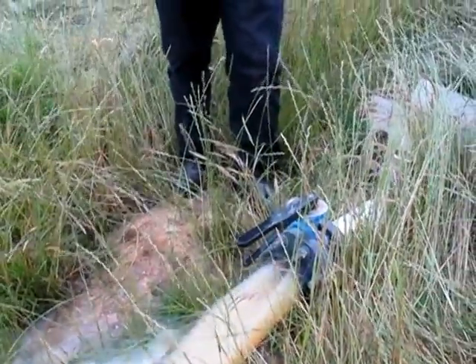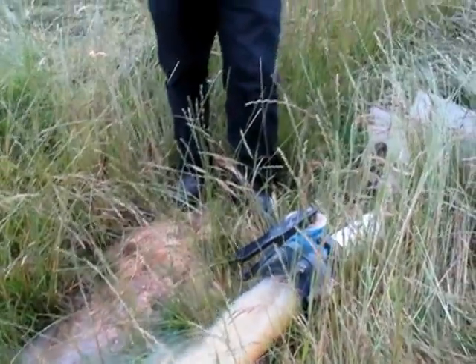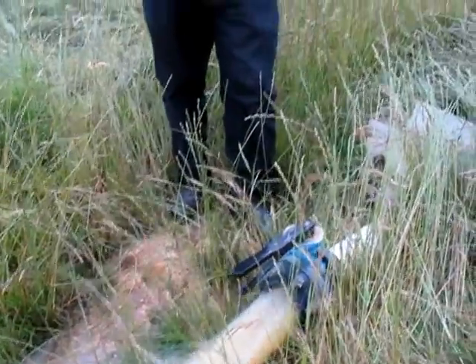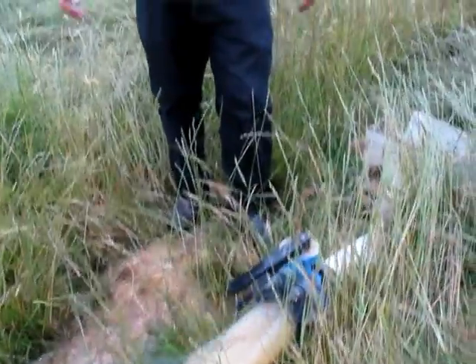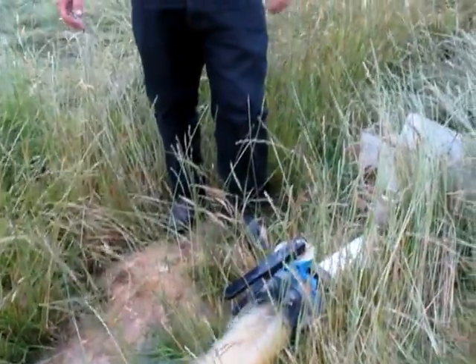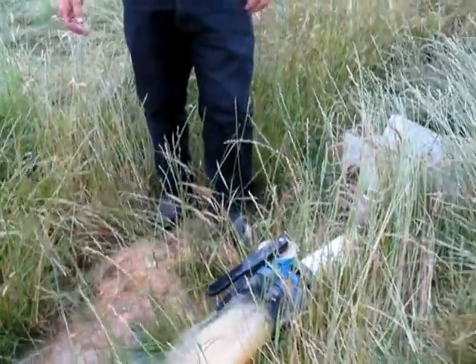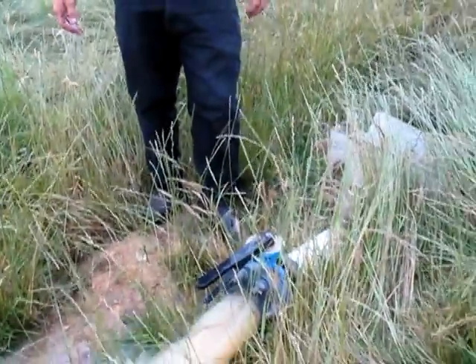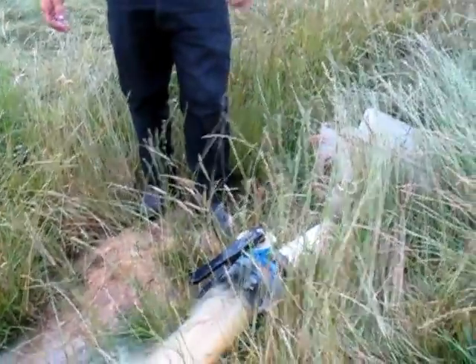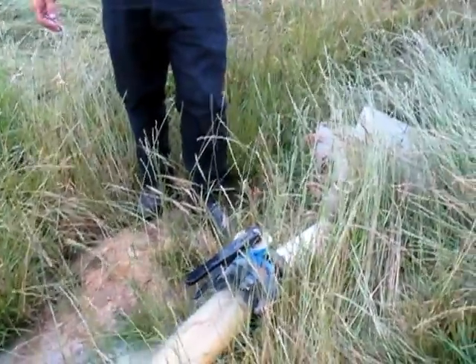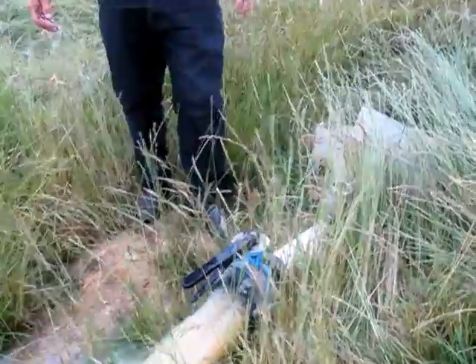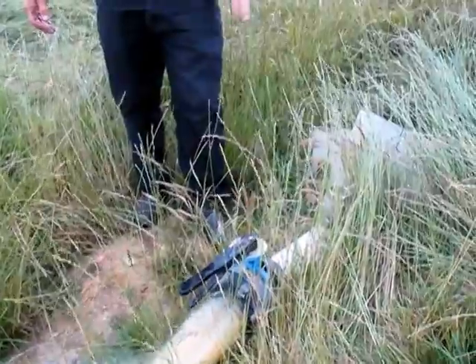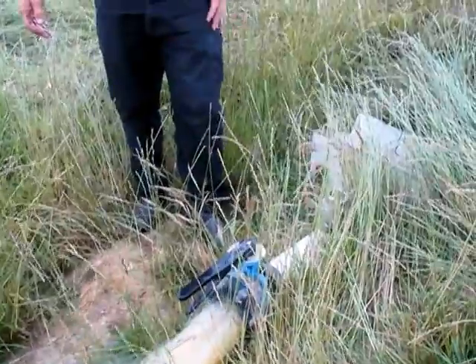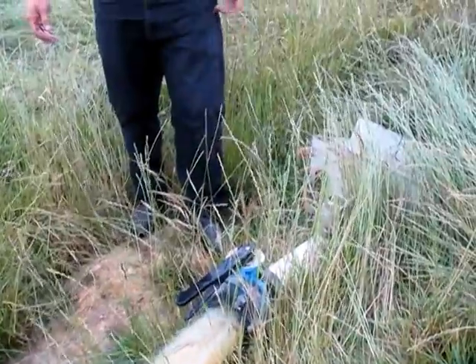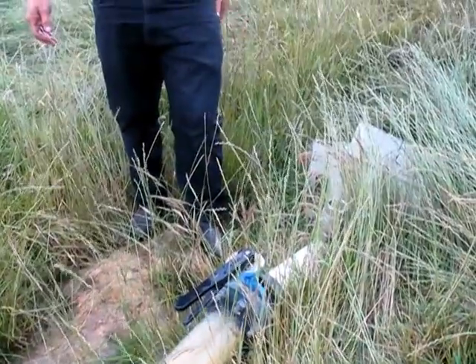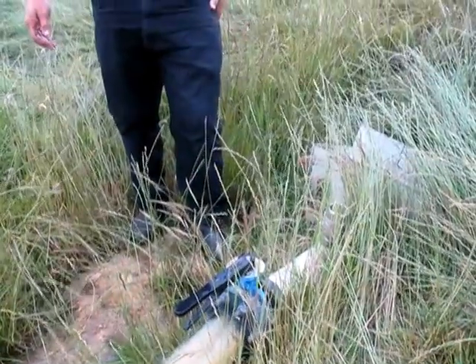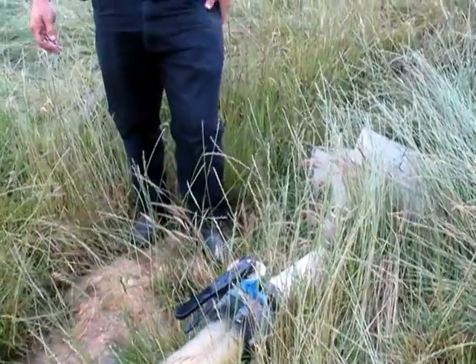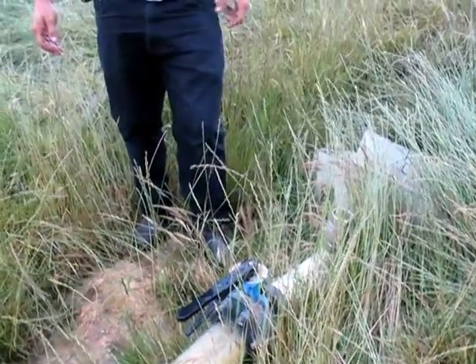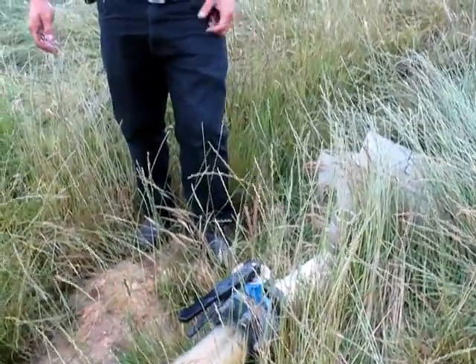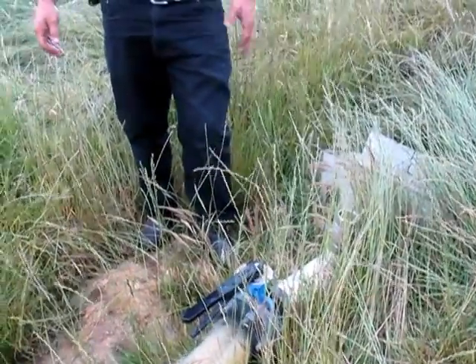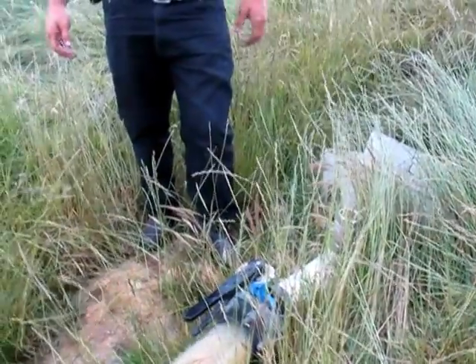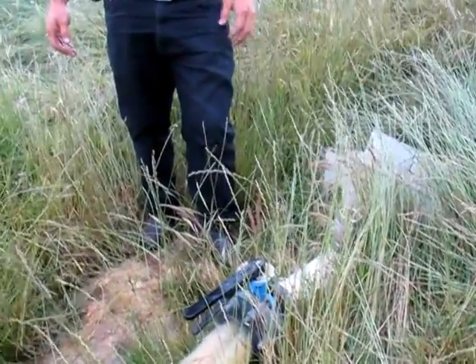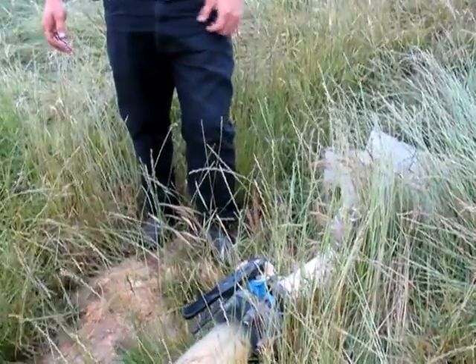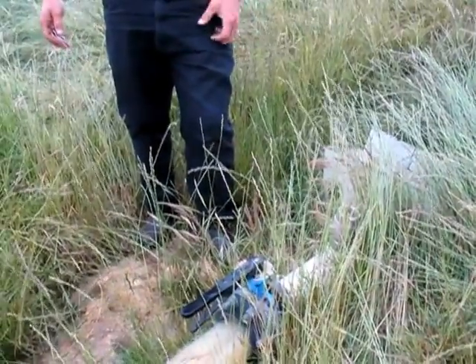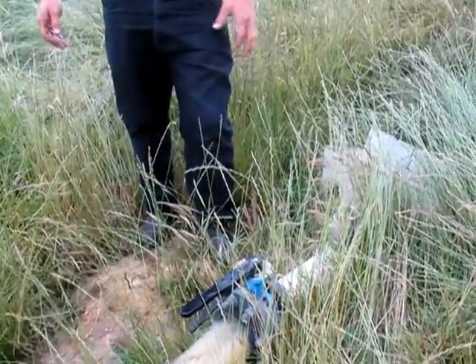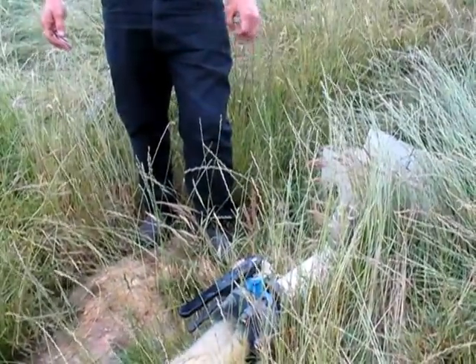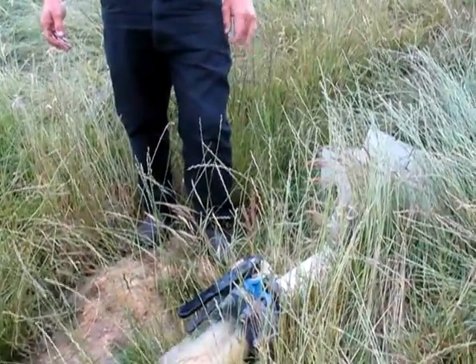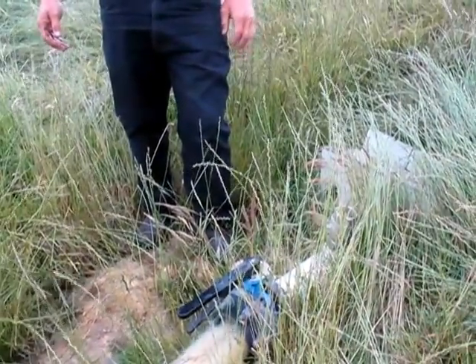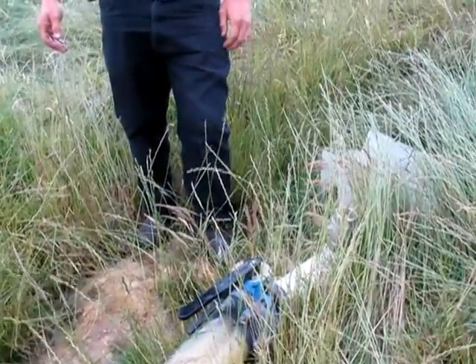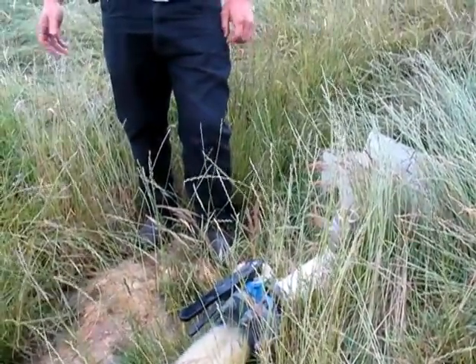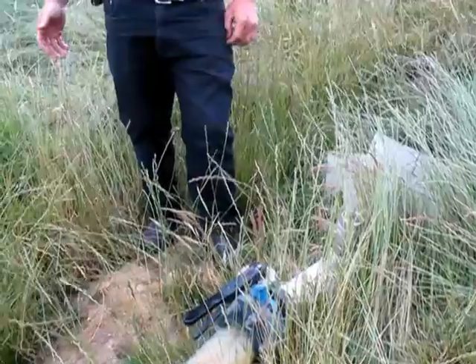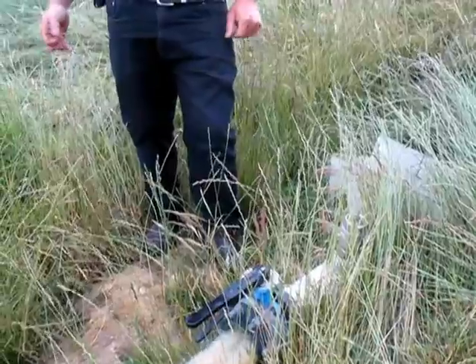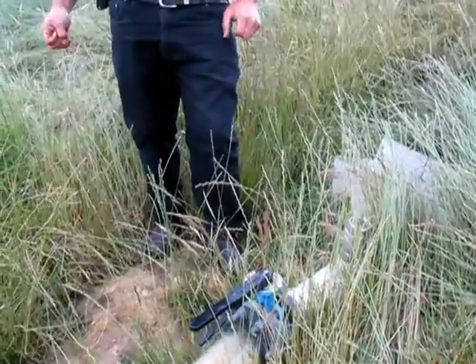How much water have we got on top of that? It's about probably 3 metres — 3 and a half metres. It's about a 2.7 meg dam.